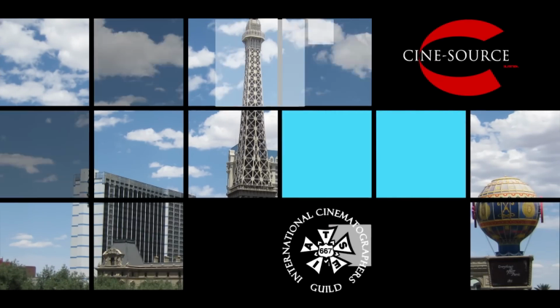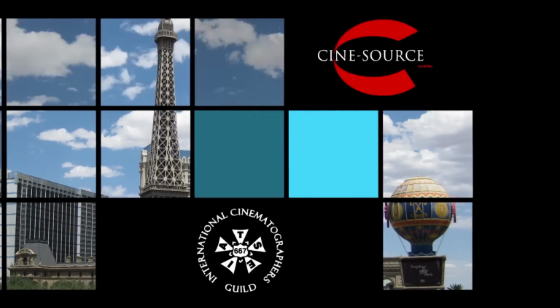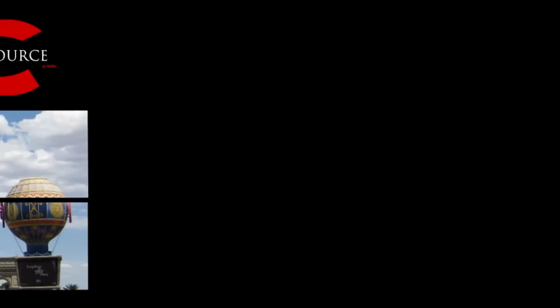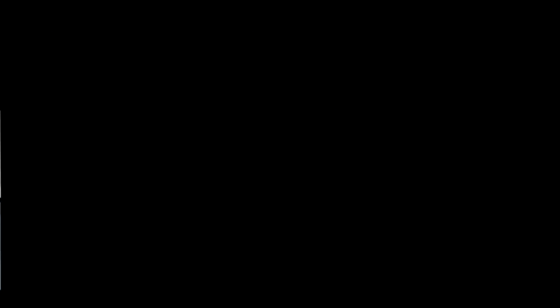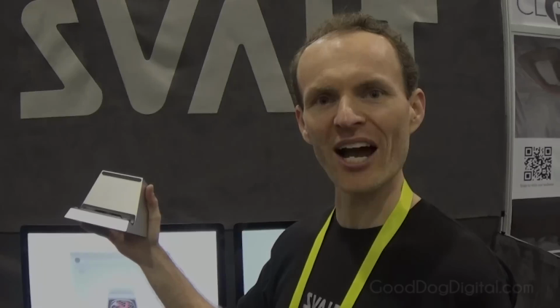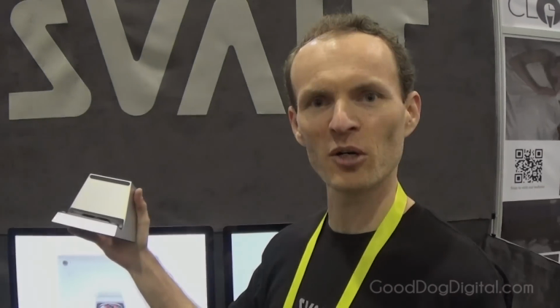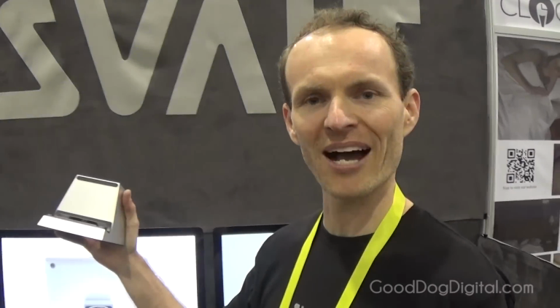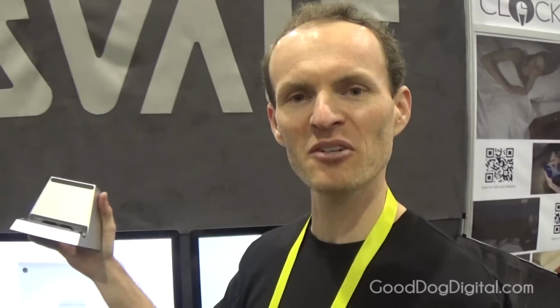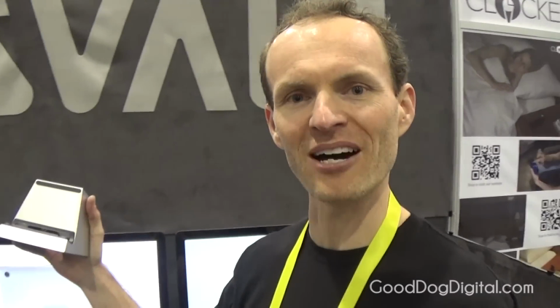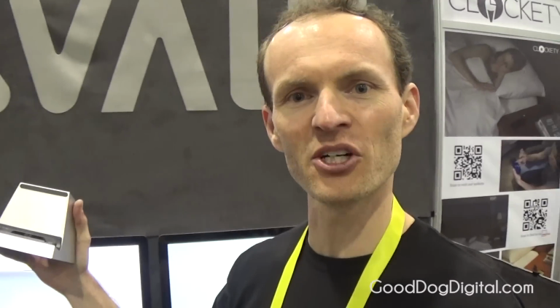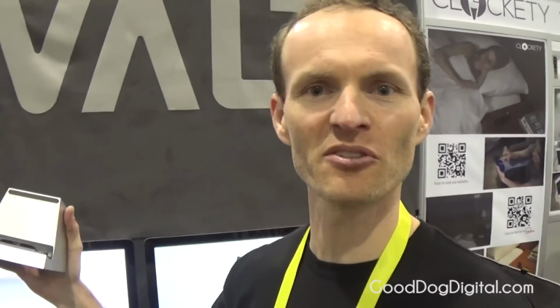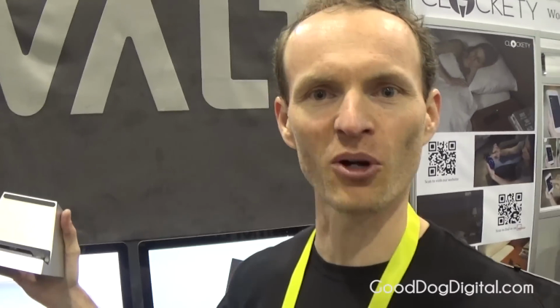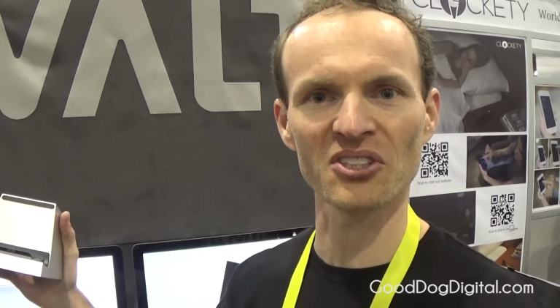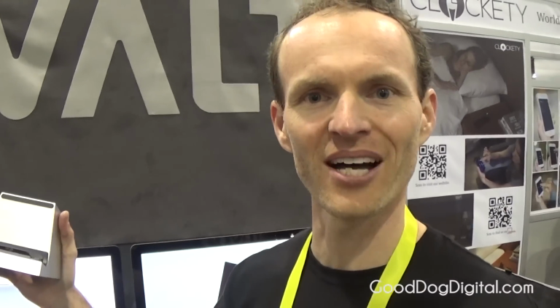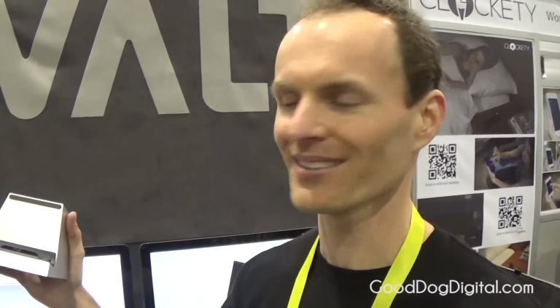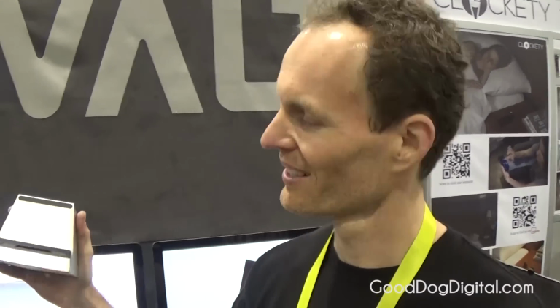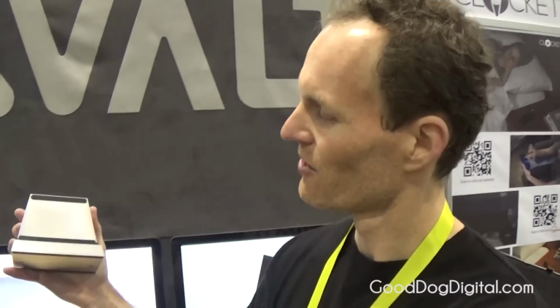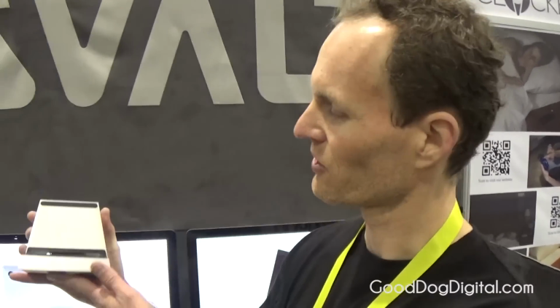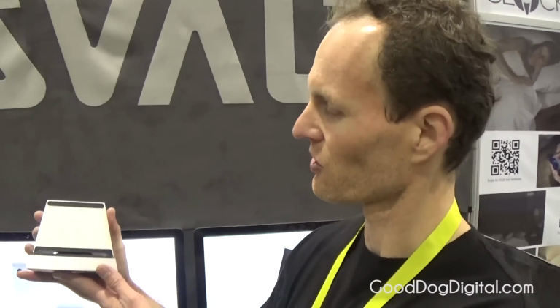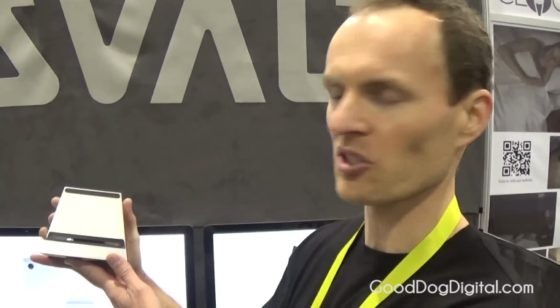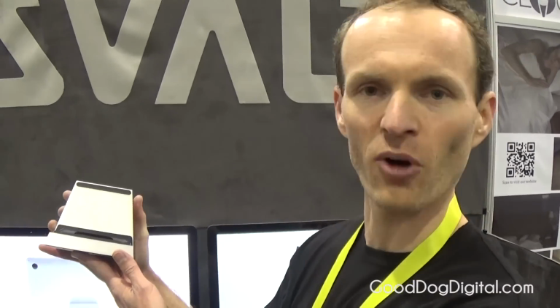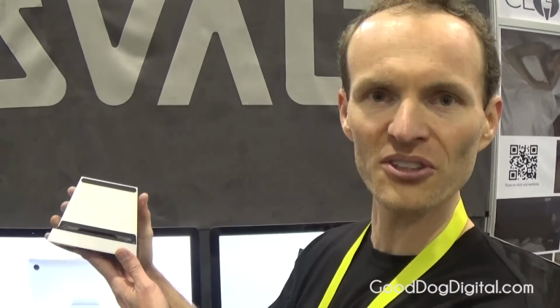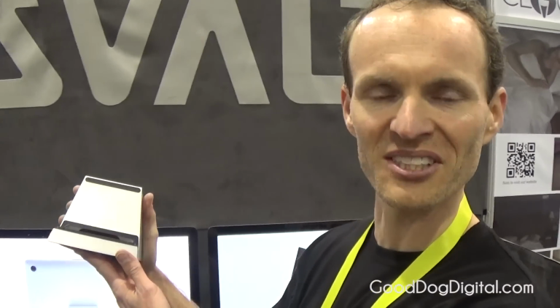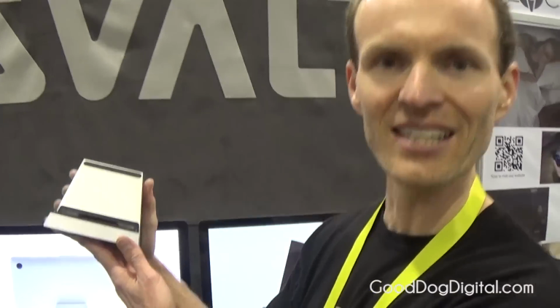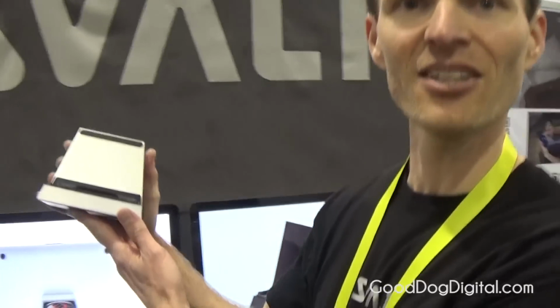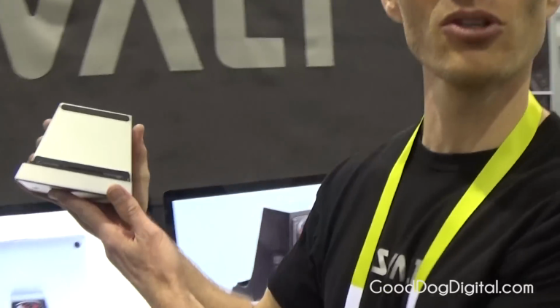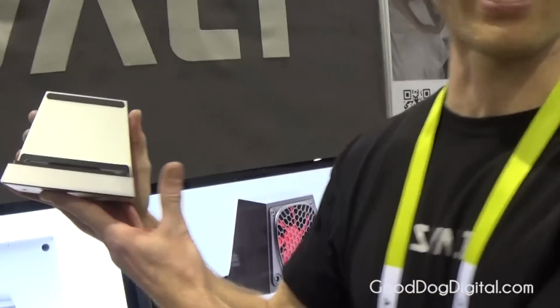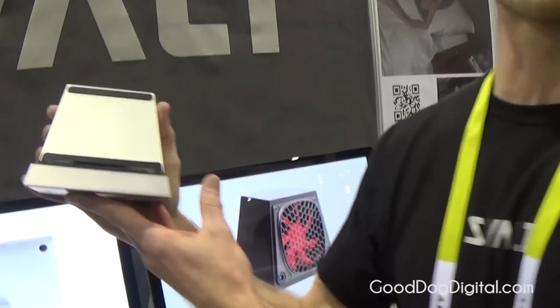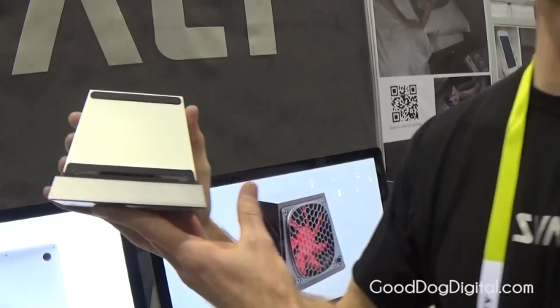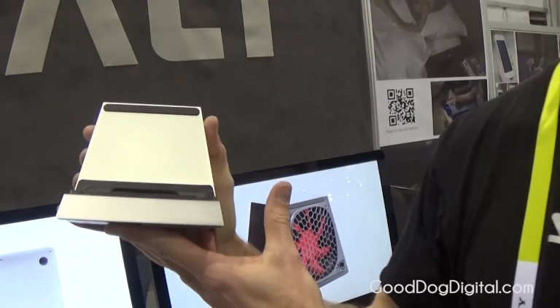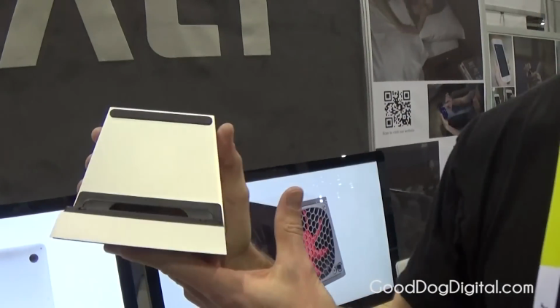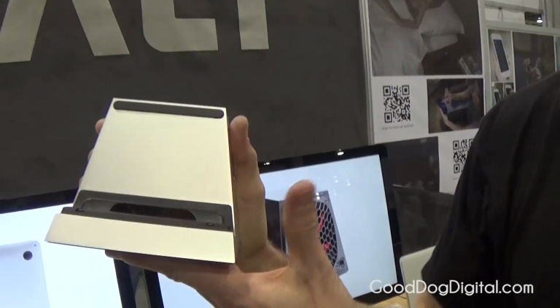My name is Jack or Patrick, founder of Svald Design. This is the Svald D laptop cooling dock.